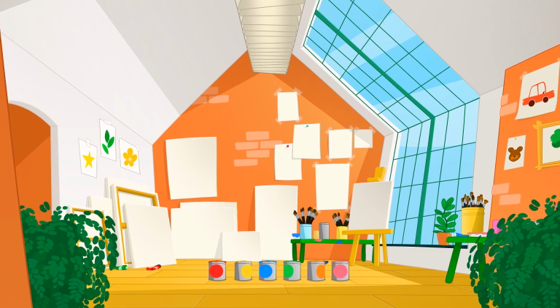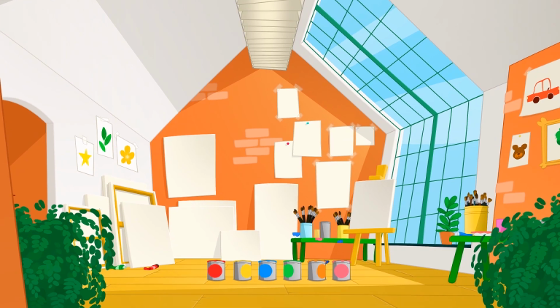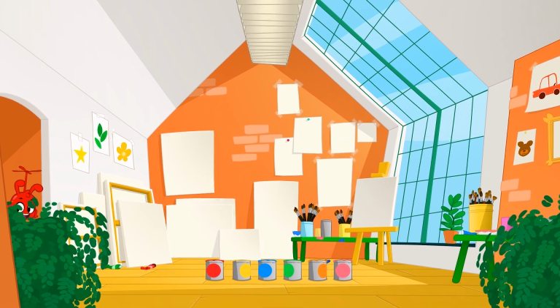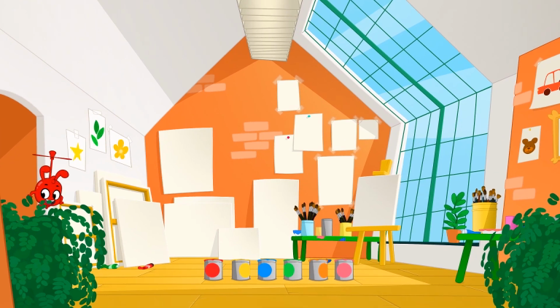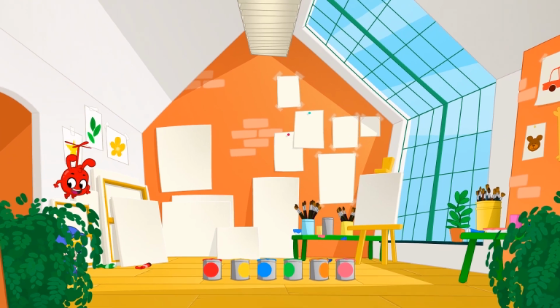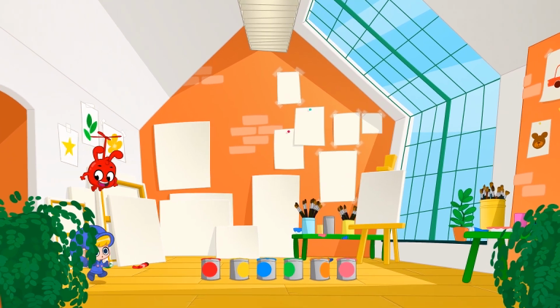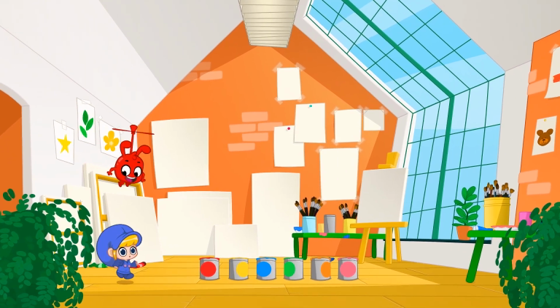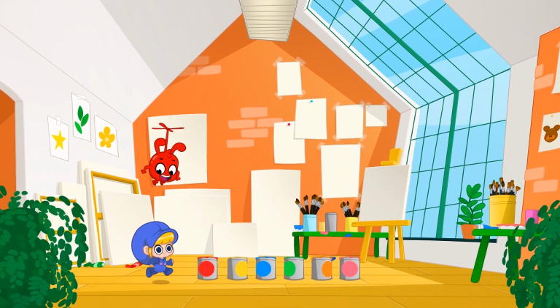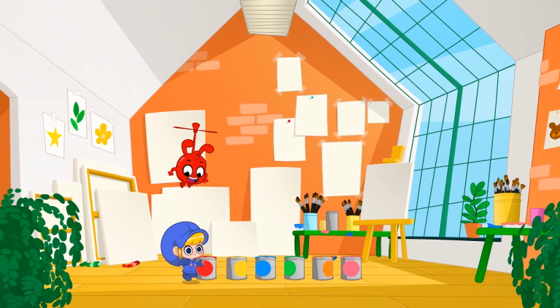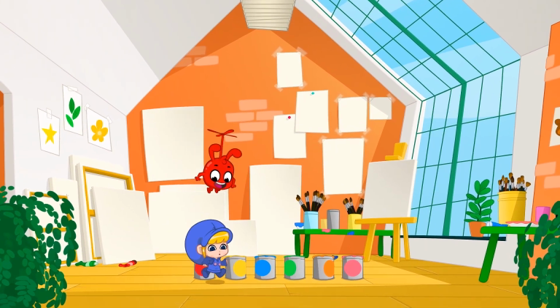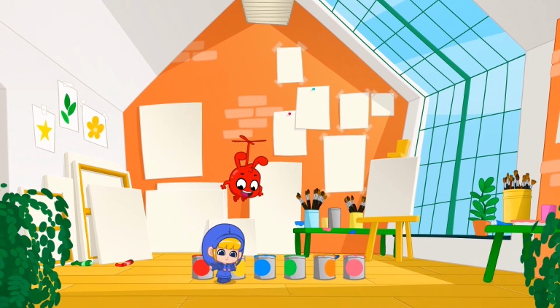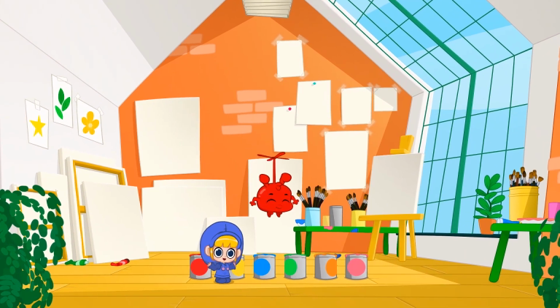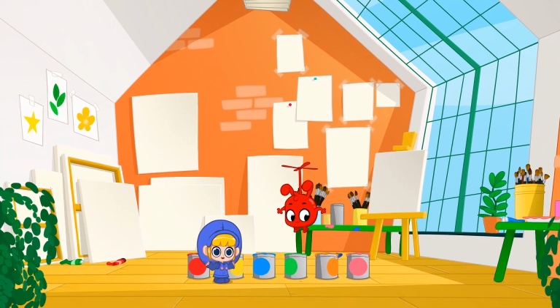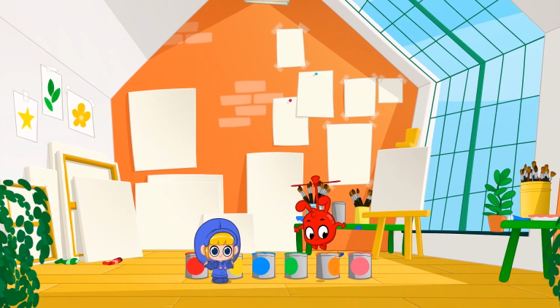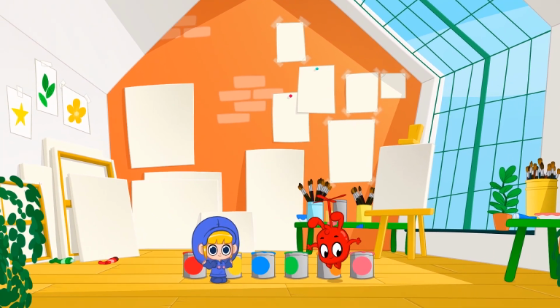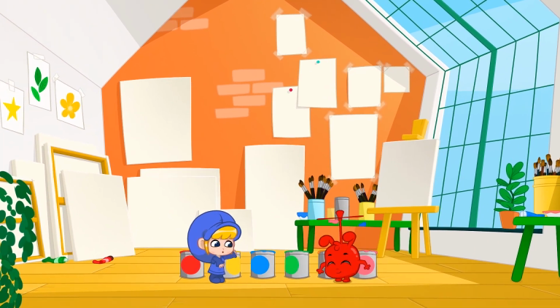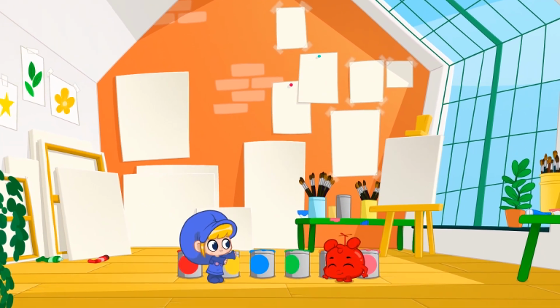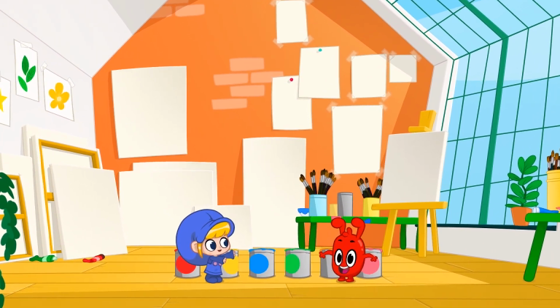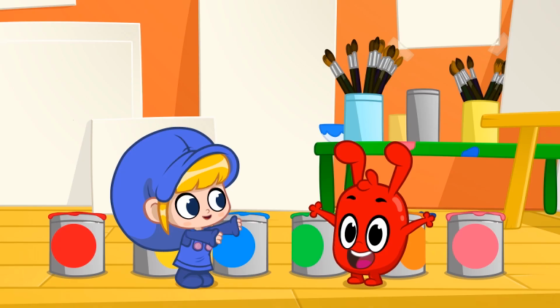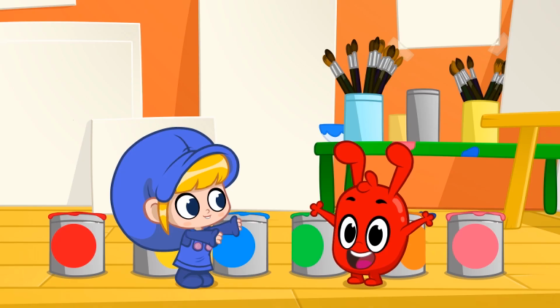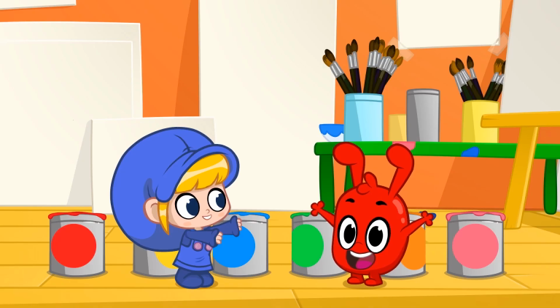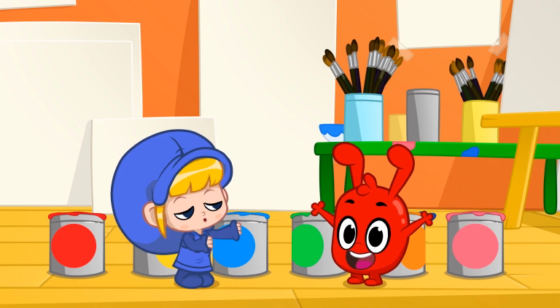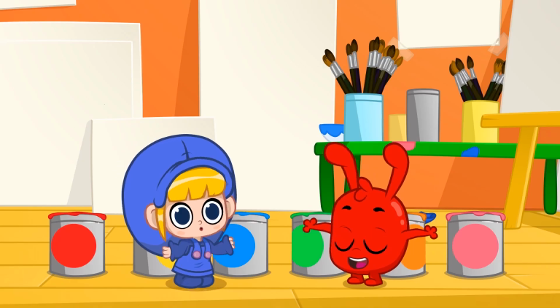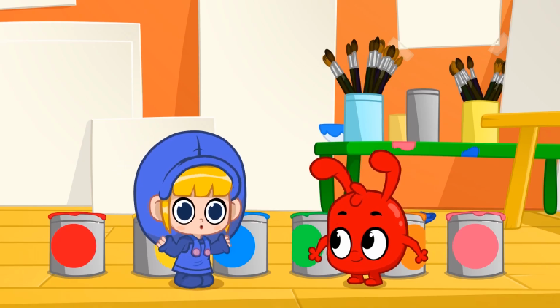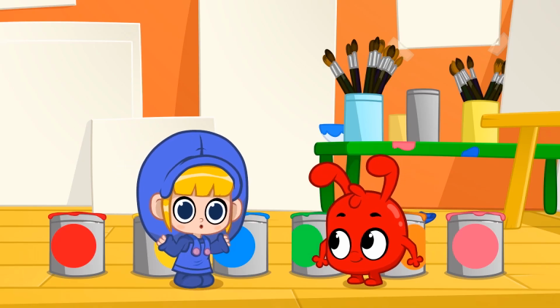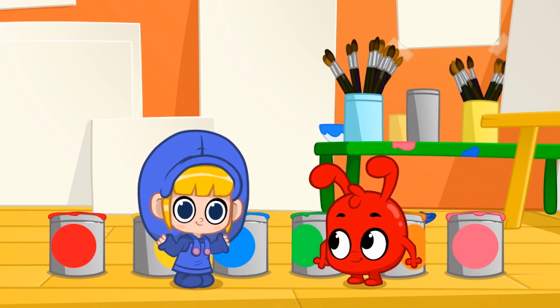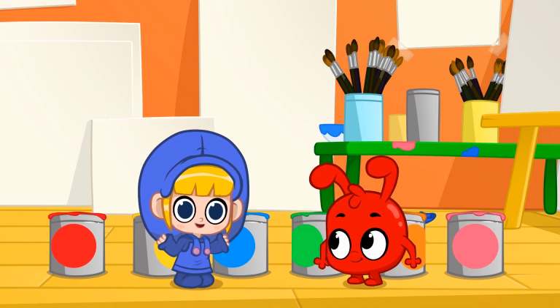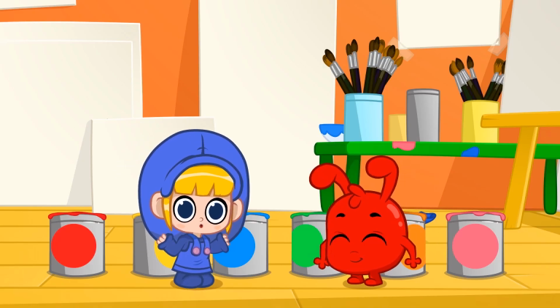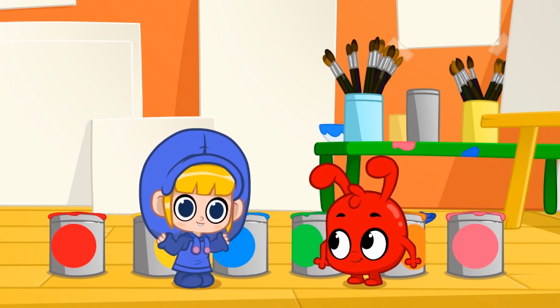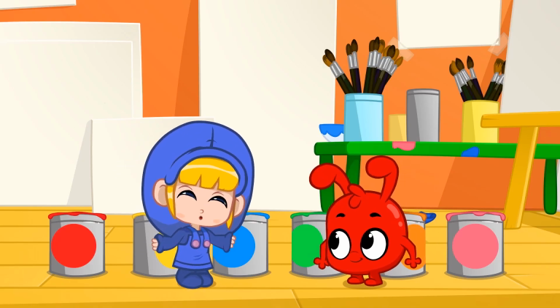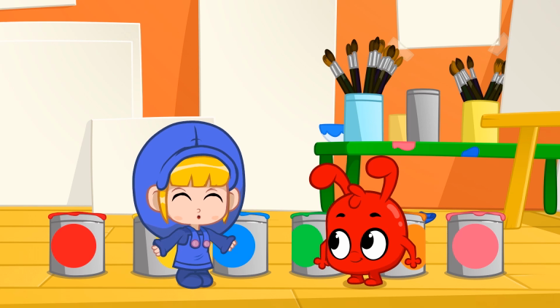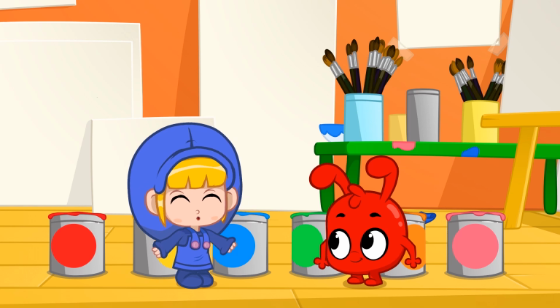Hello! Today, Morphle and I will show you different colors.